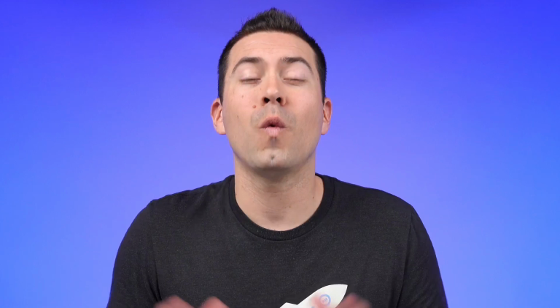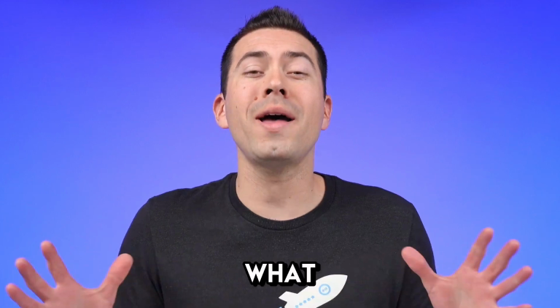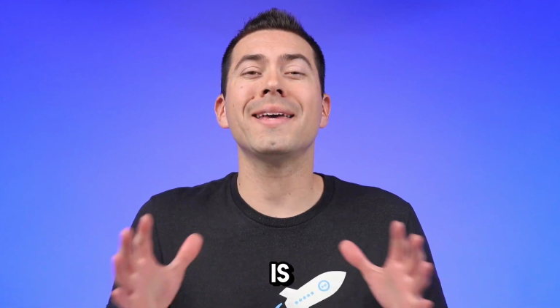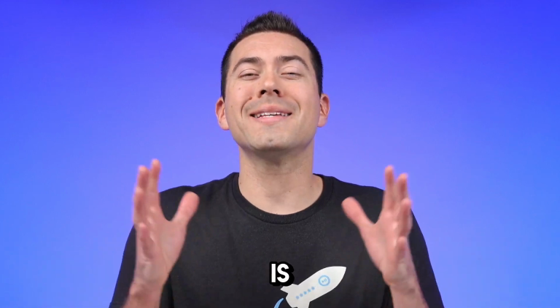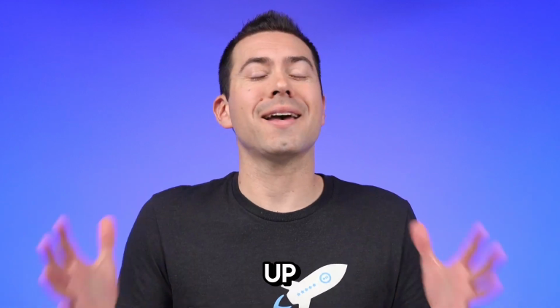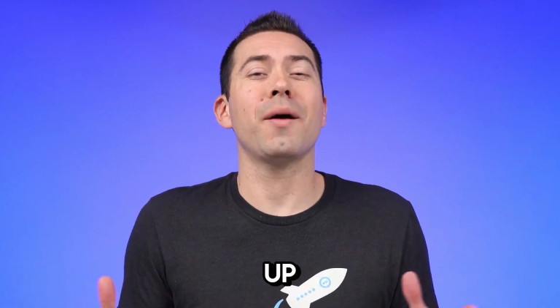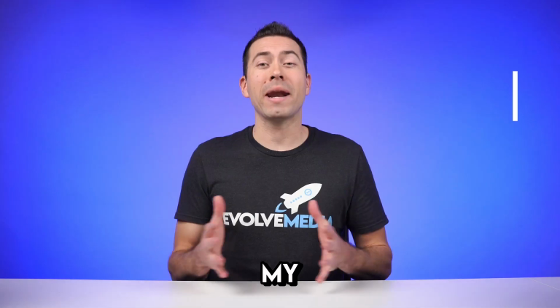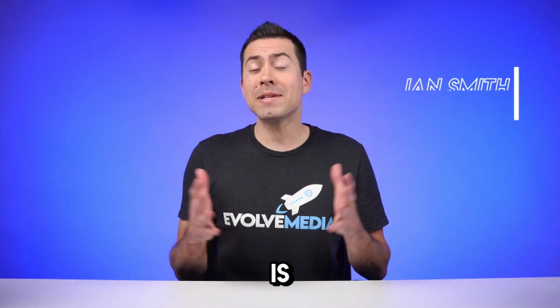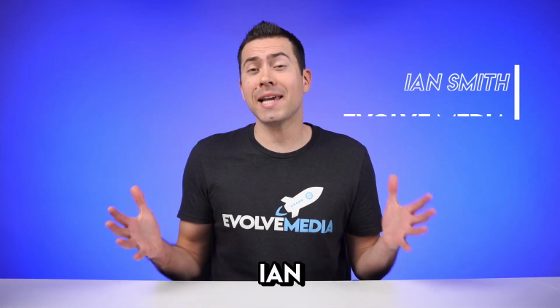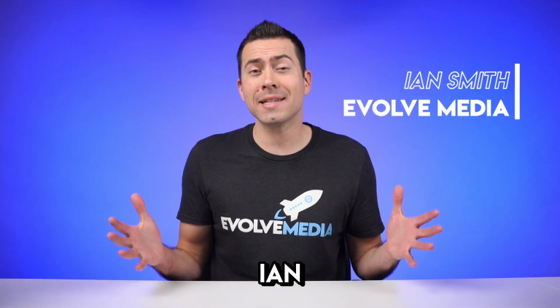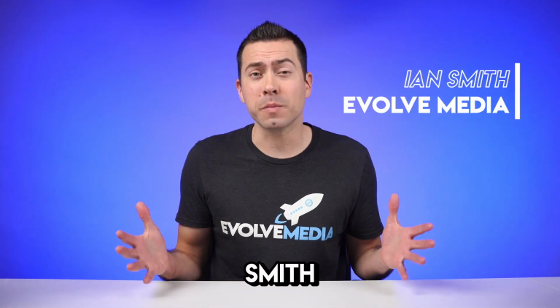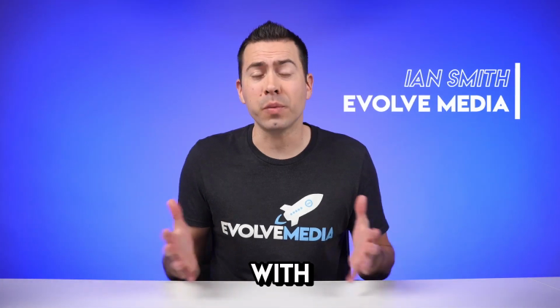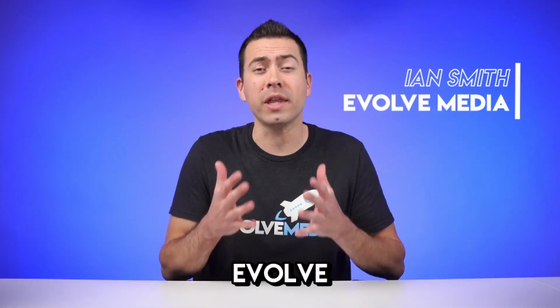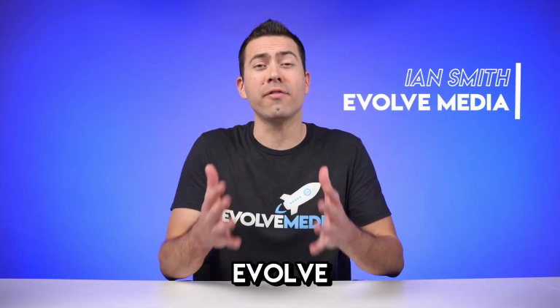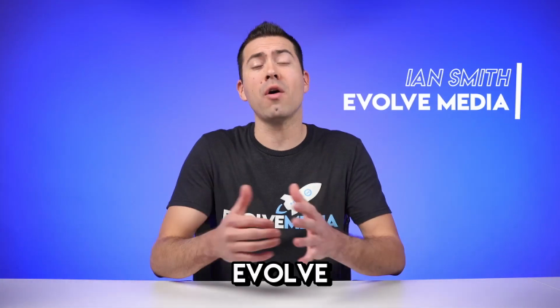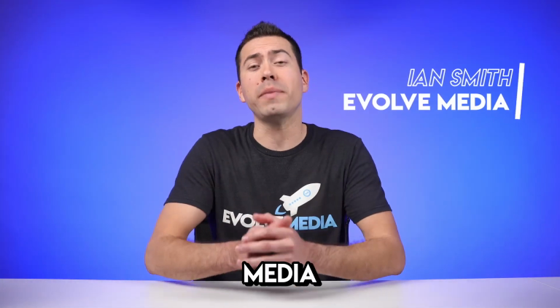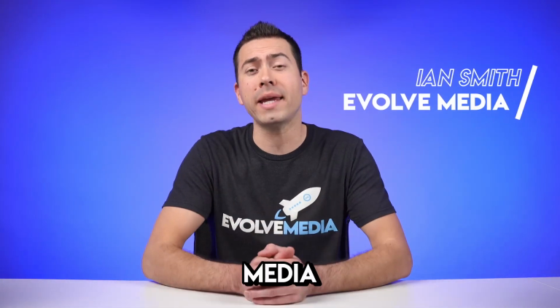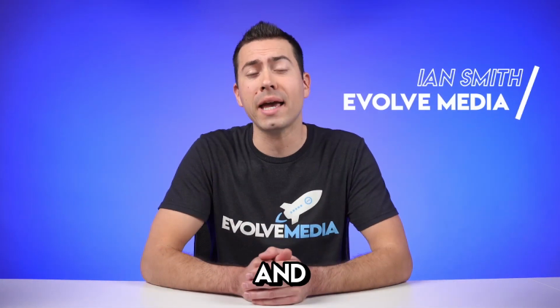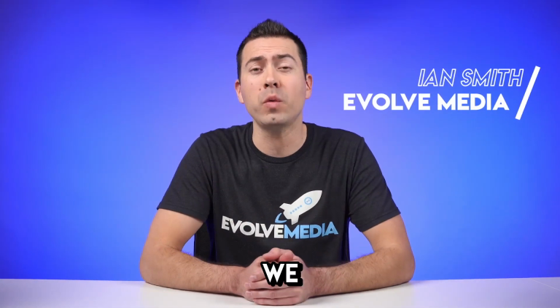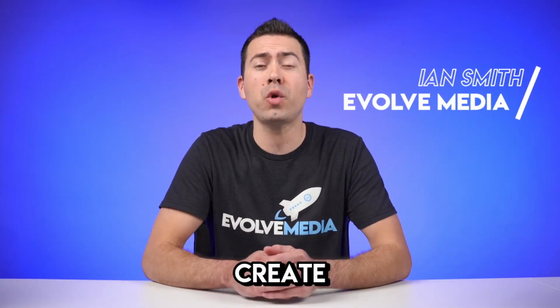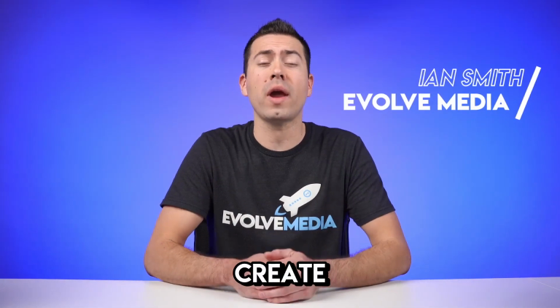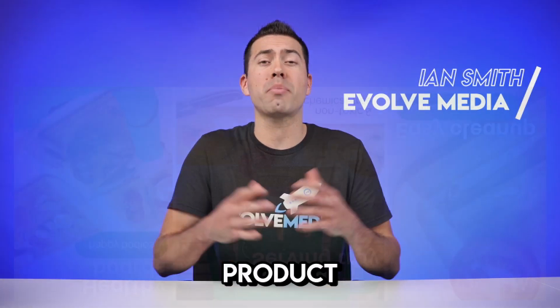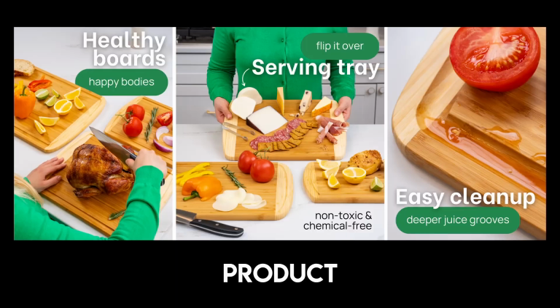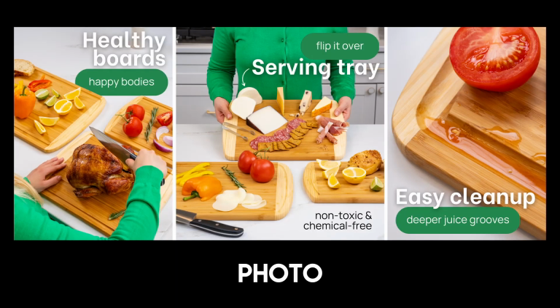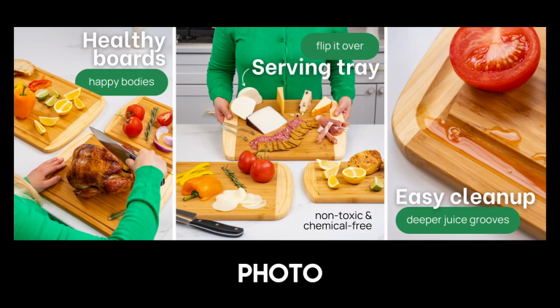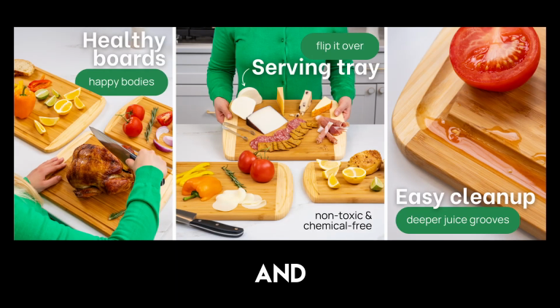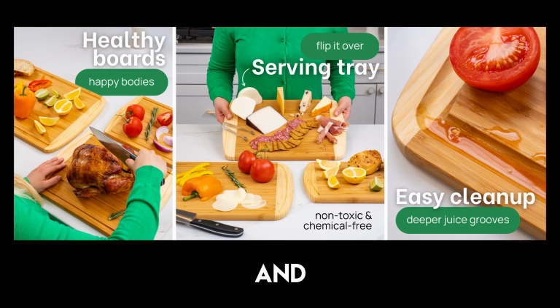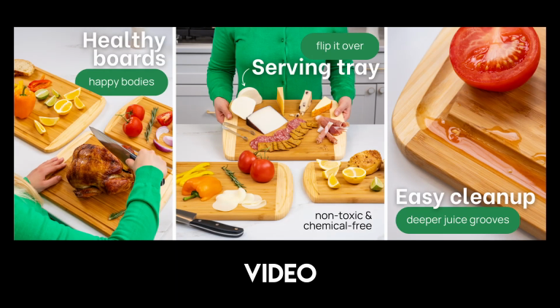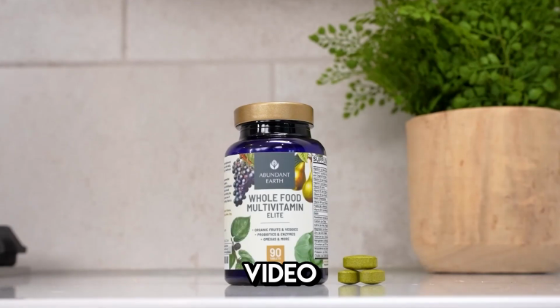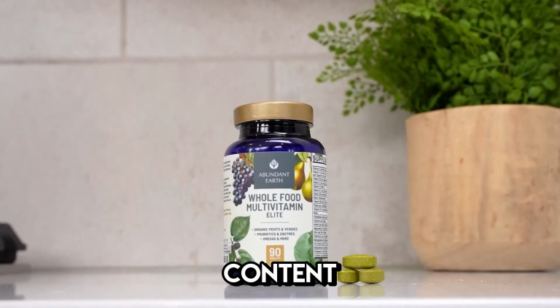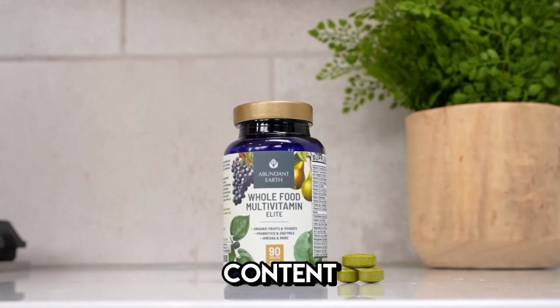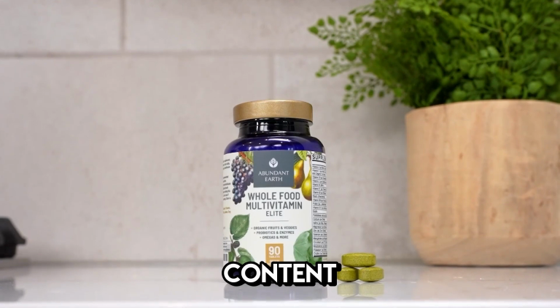What is up? My name is Ian Smith with Evolve Media and we create product photo and video content.